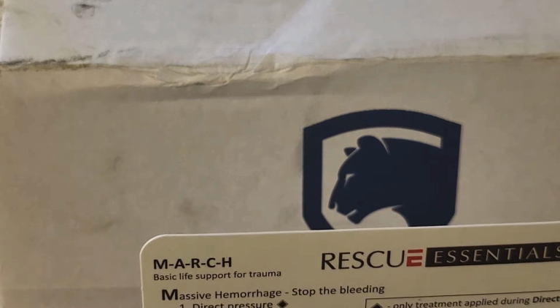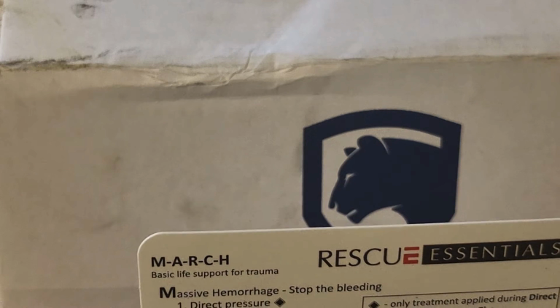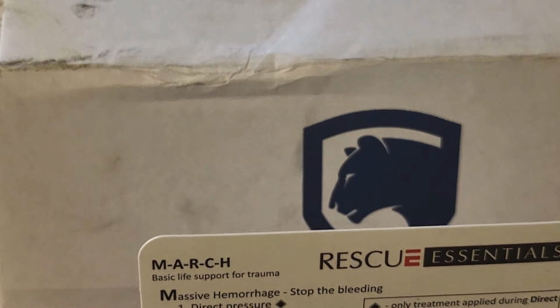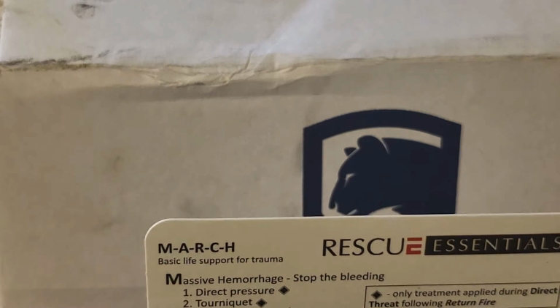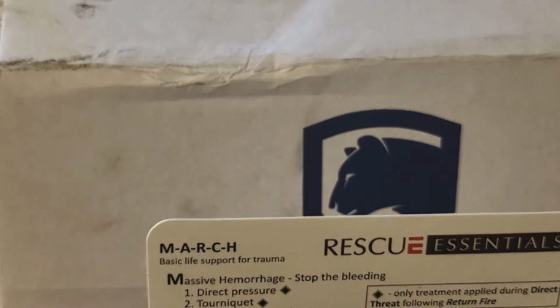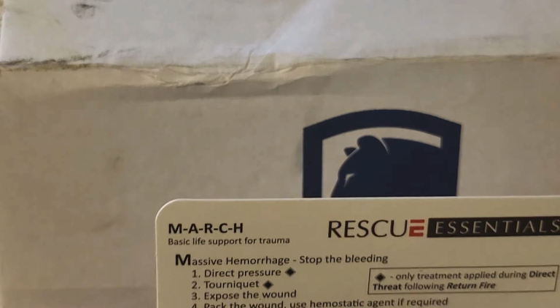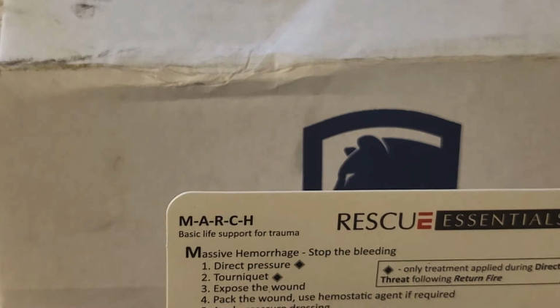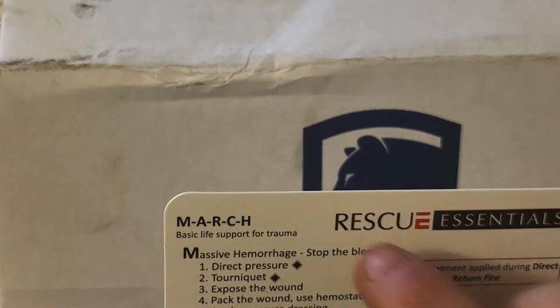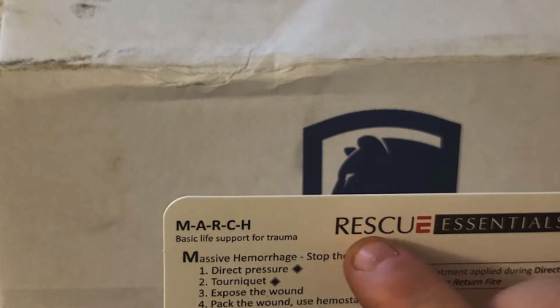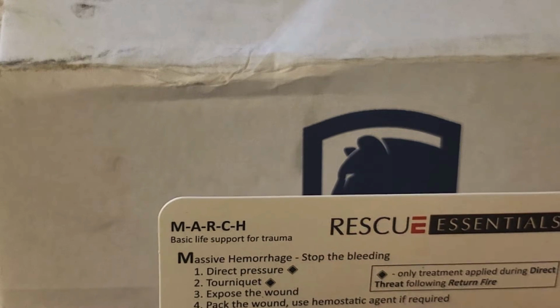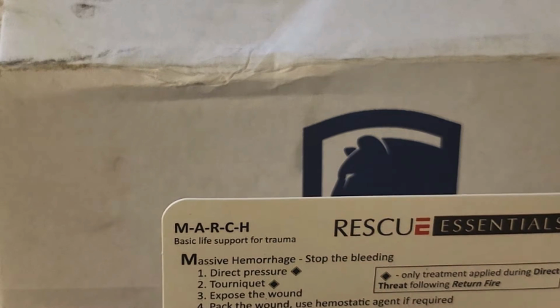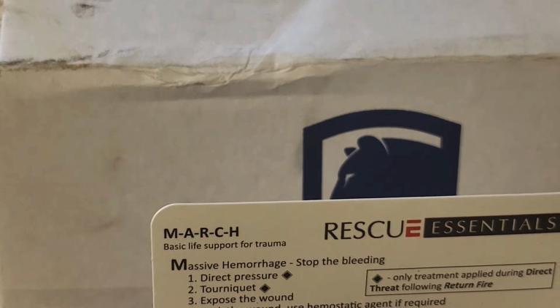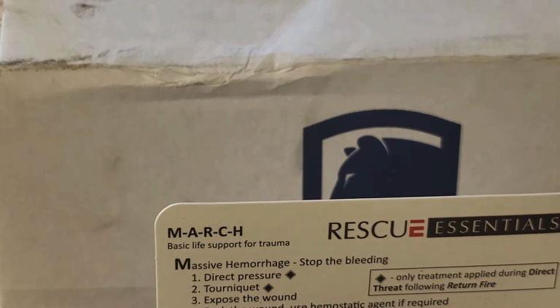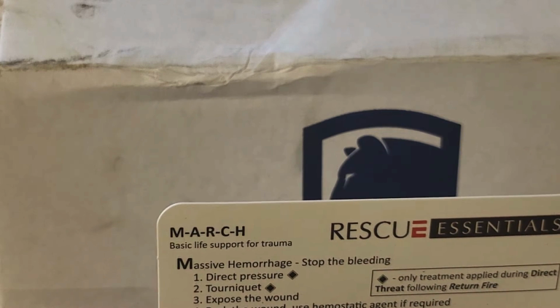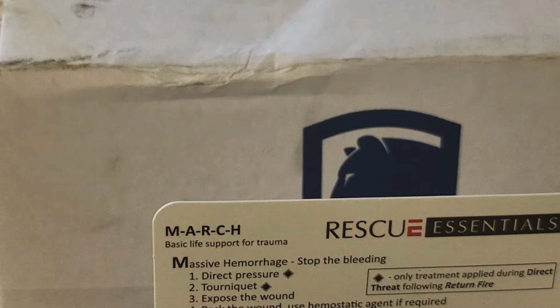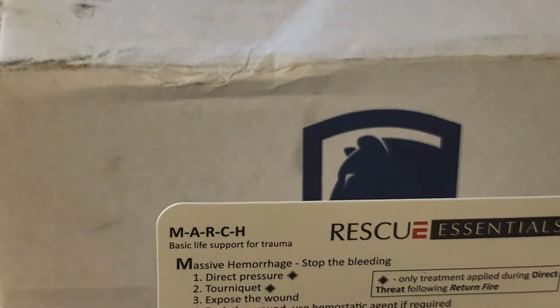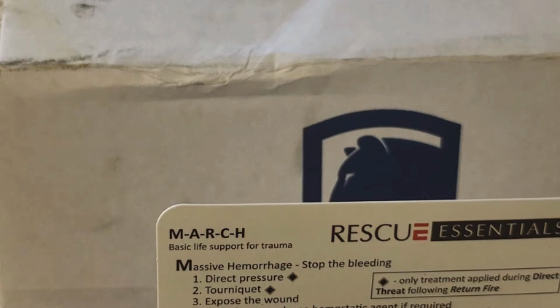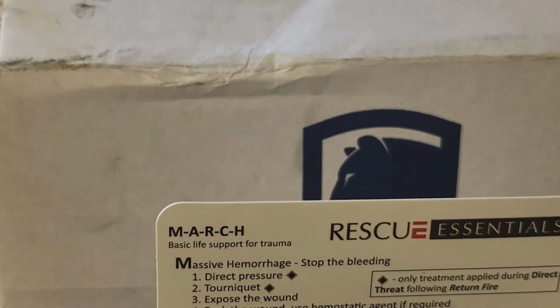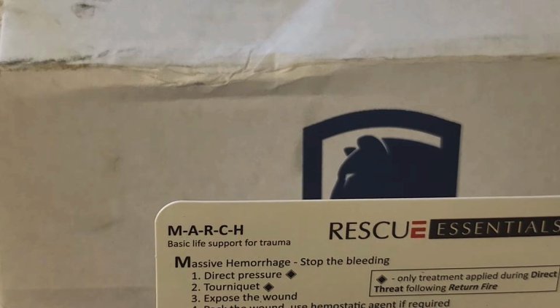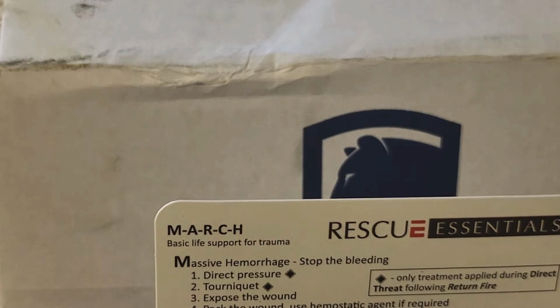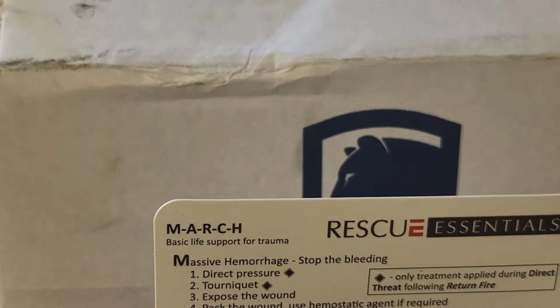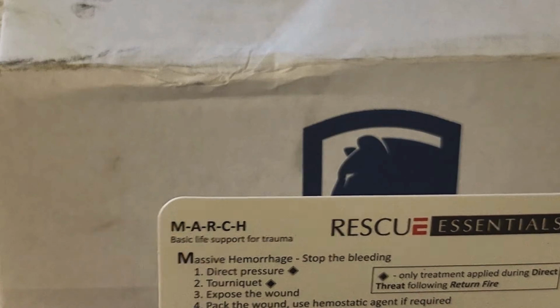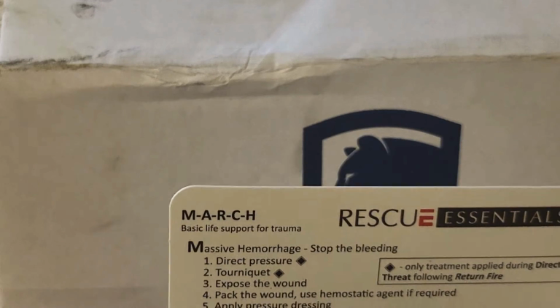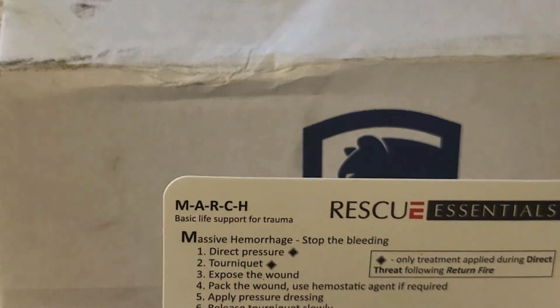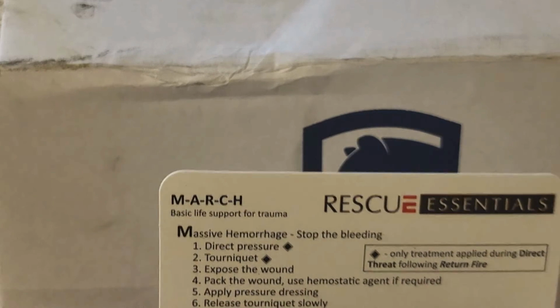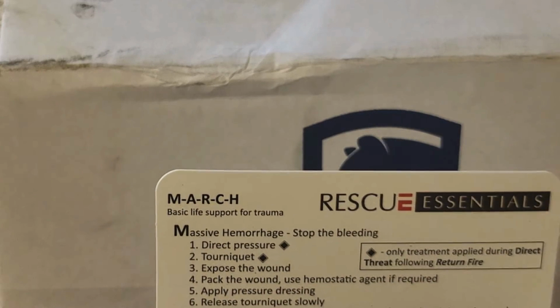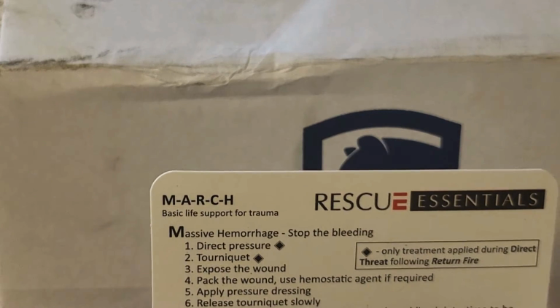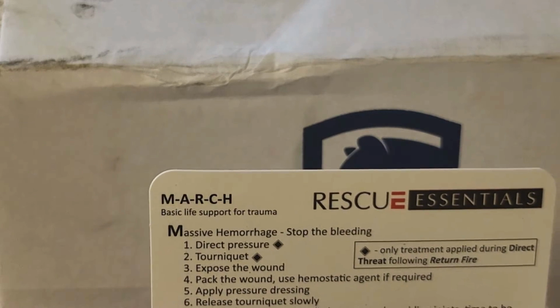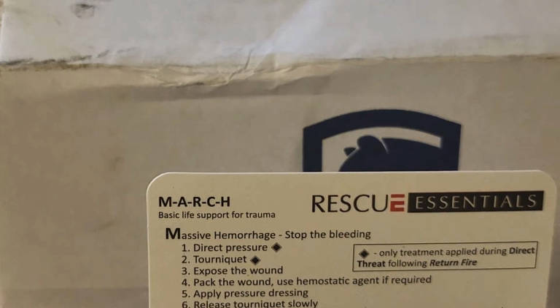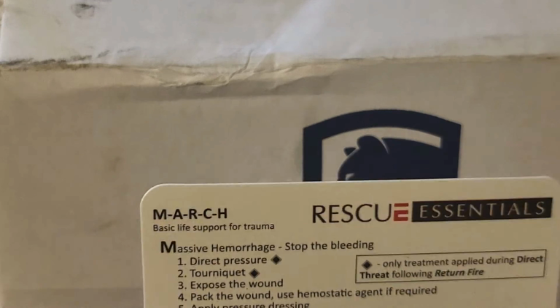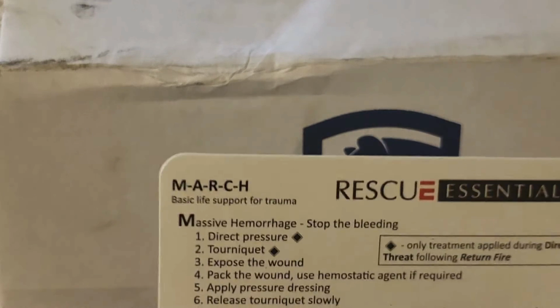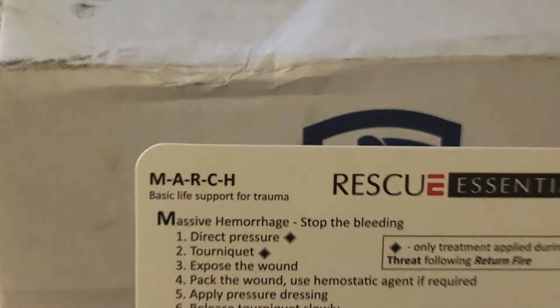Massive hemorrhage — stop the bleeding. One — direct...